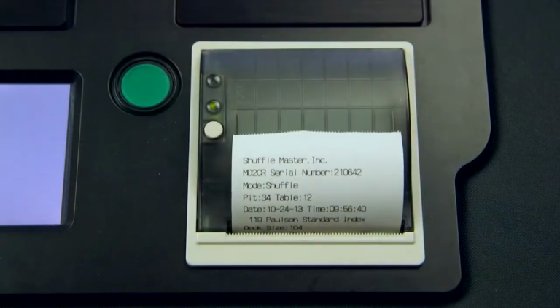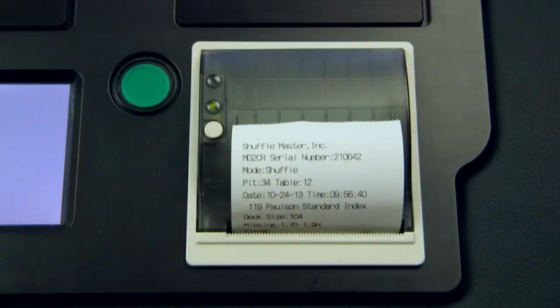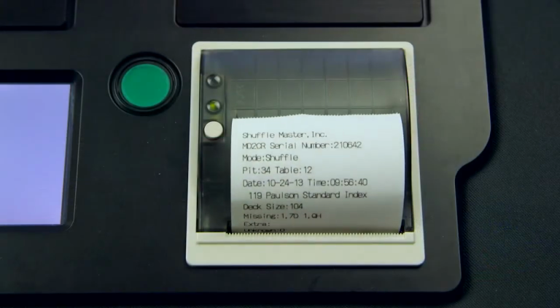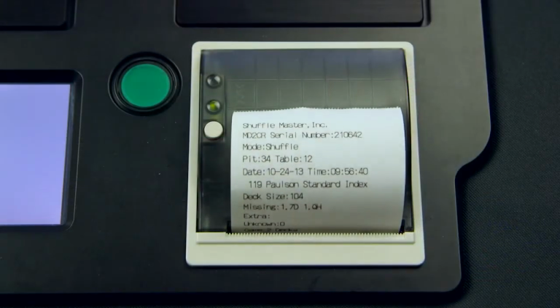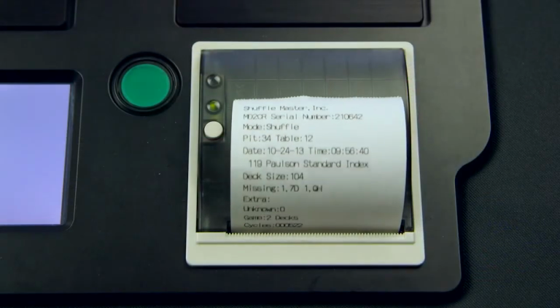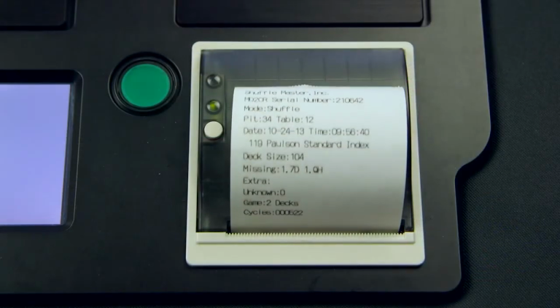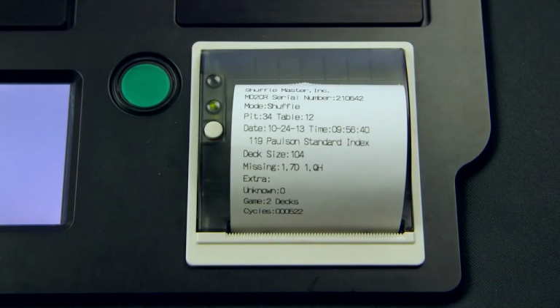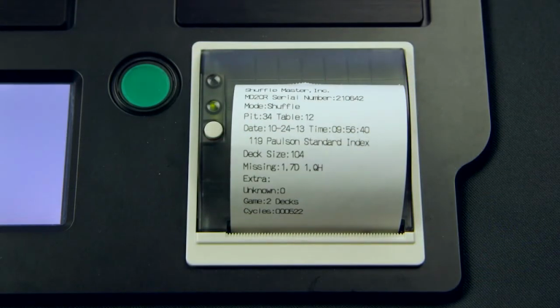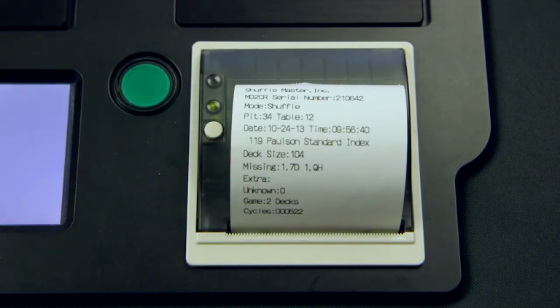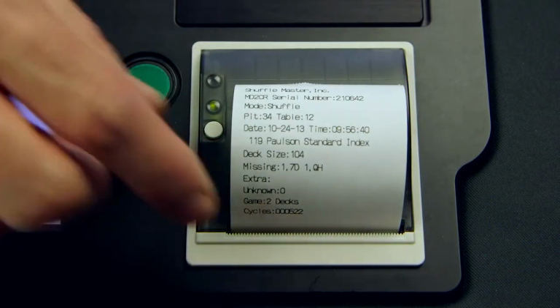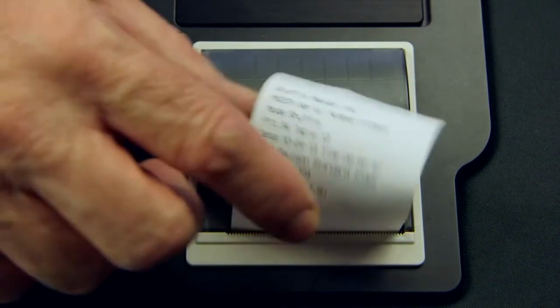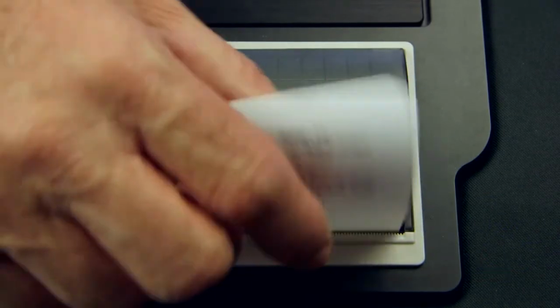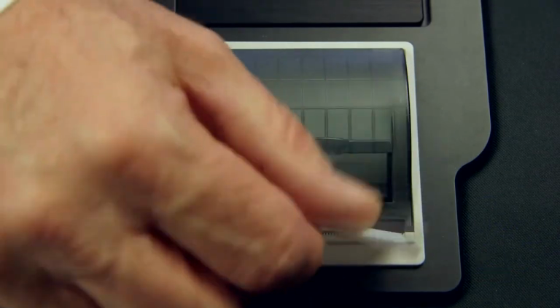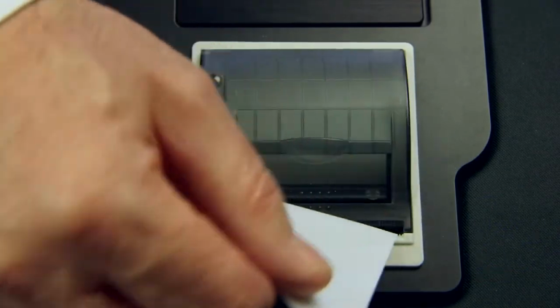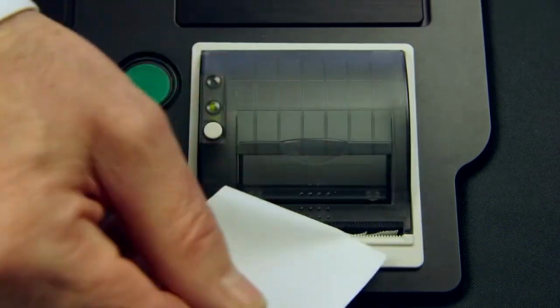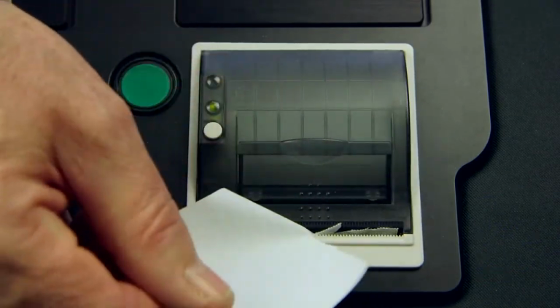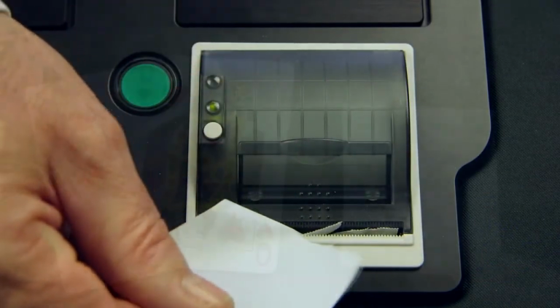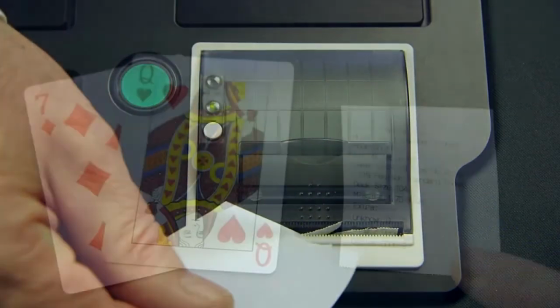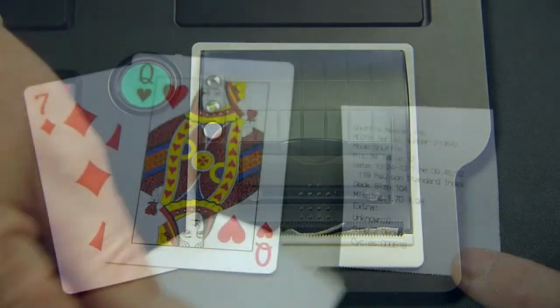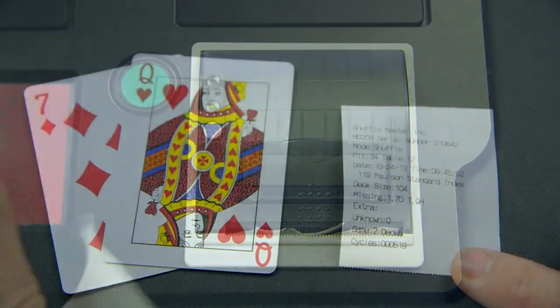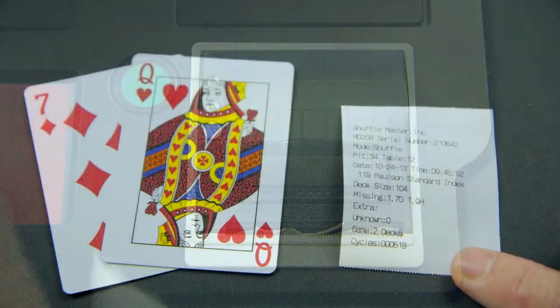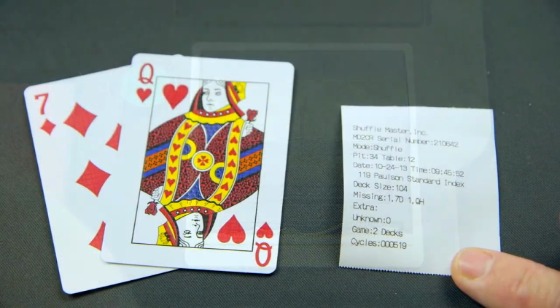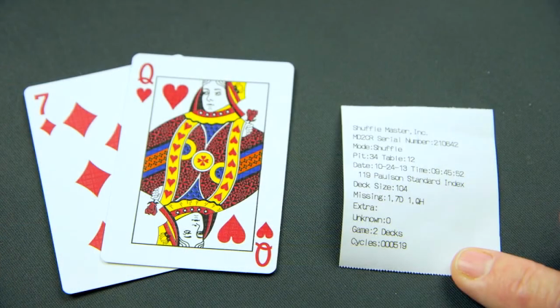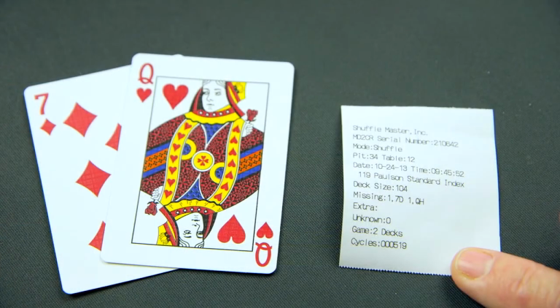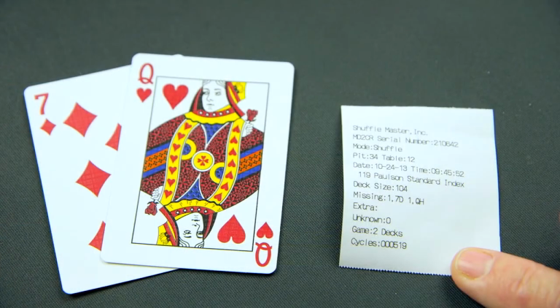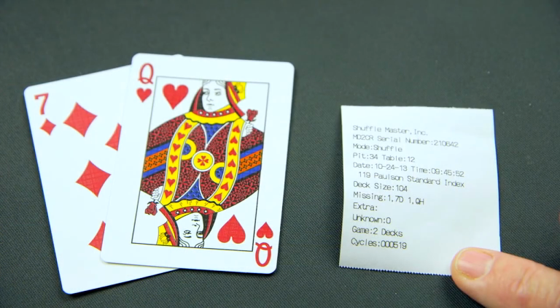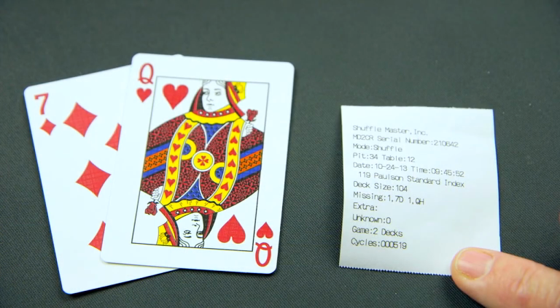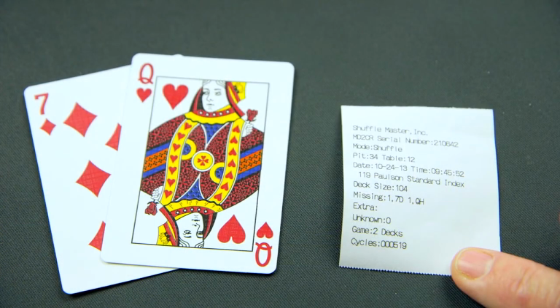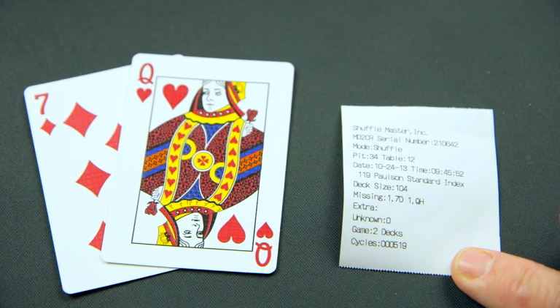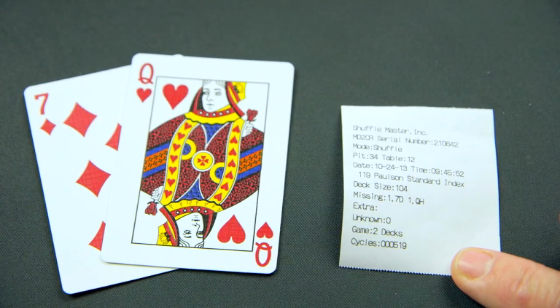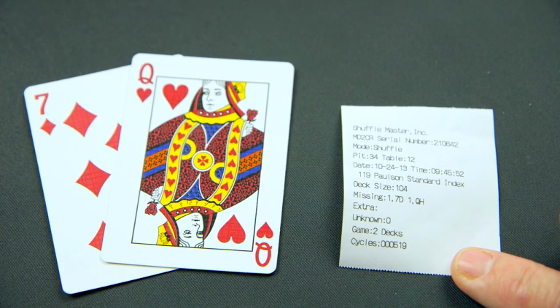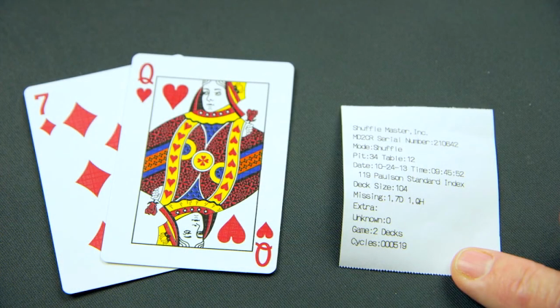With the optional printer installed, the user can print out any error or successfully verified deck.